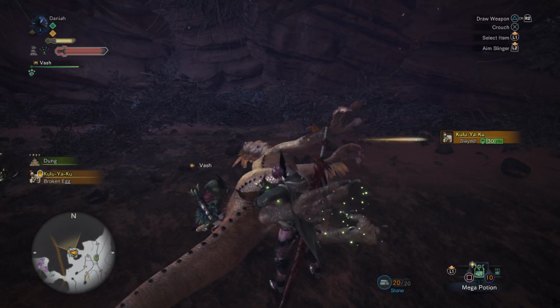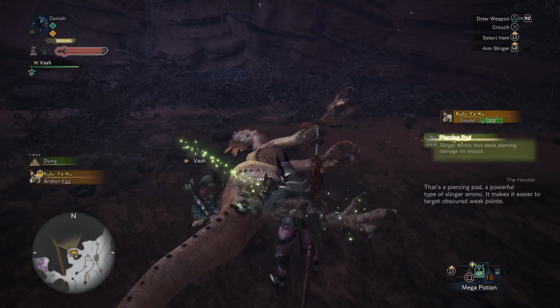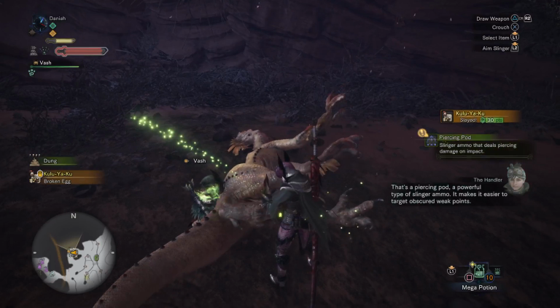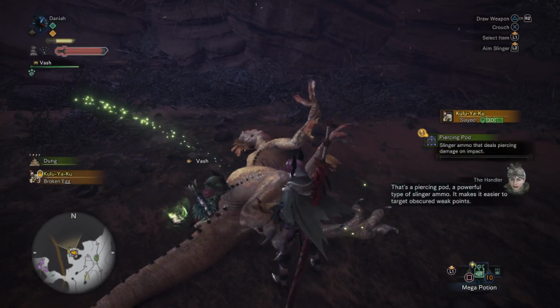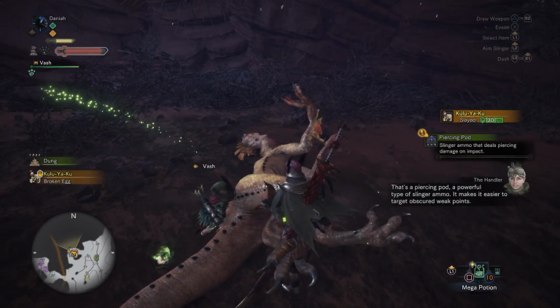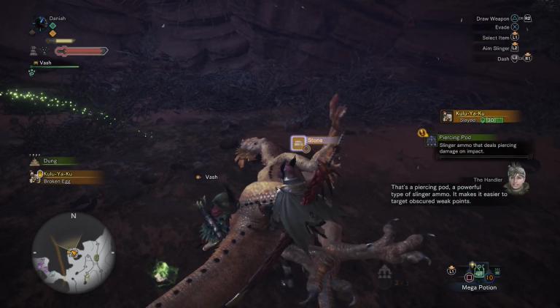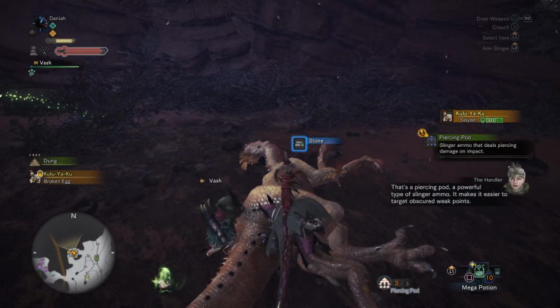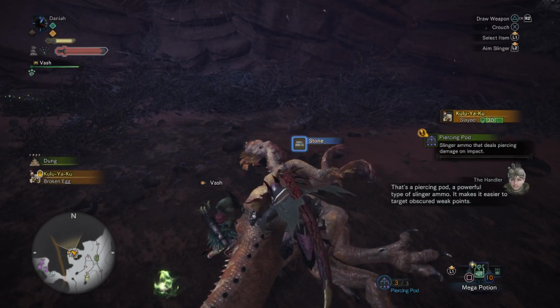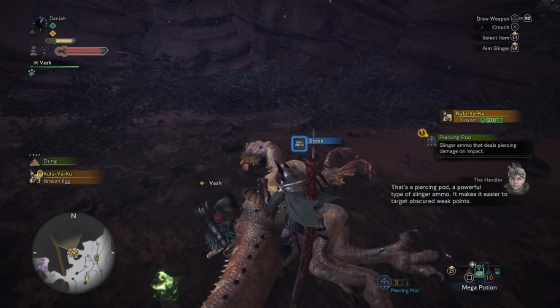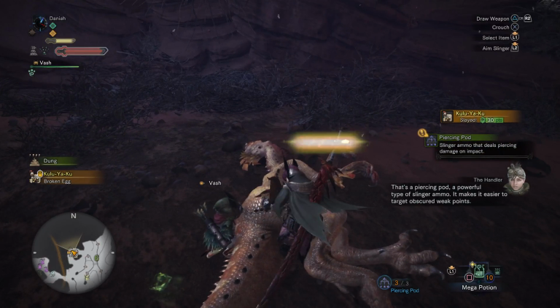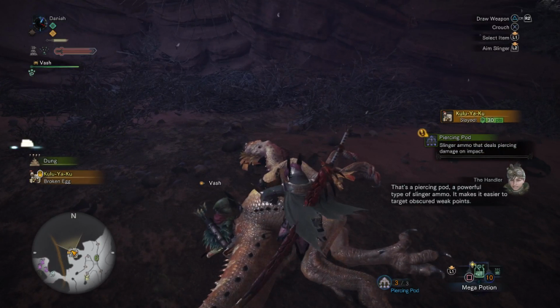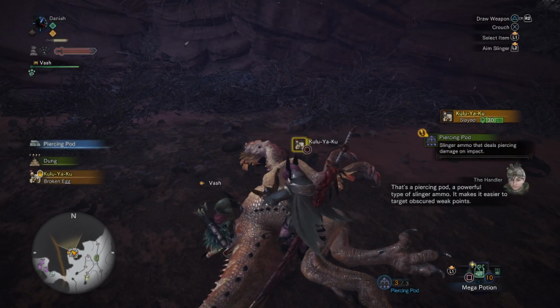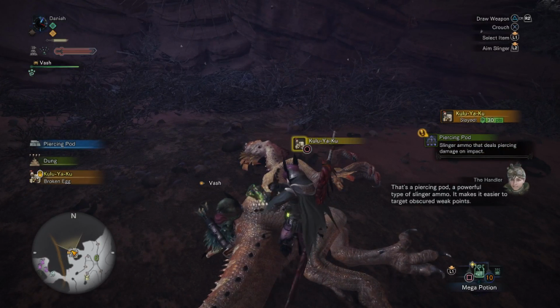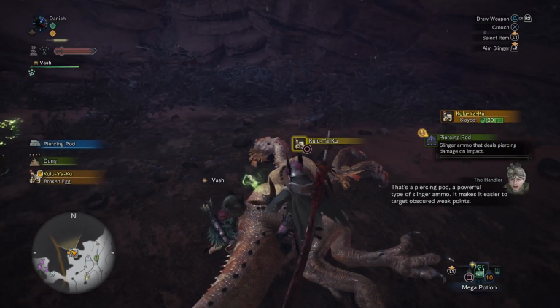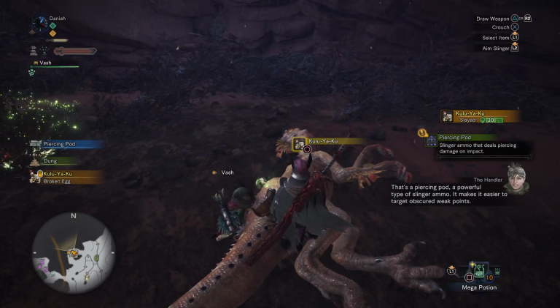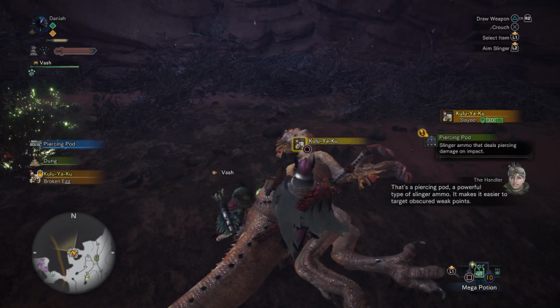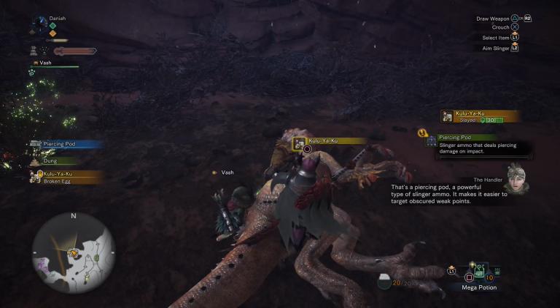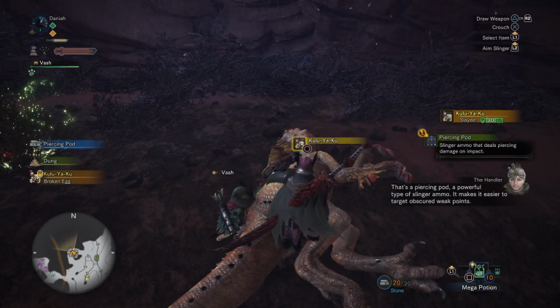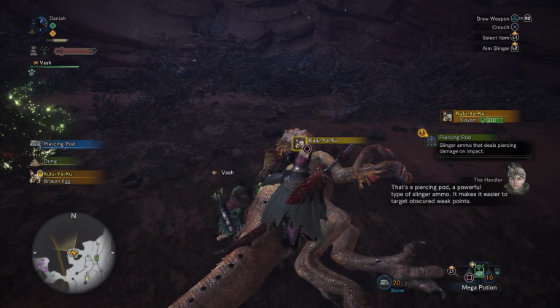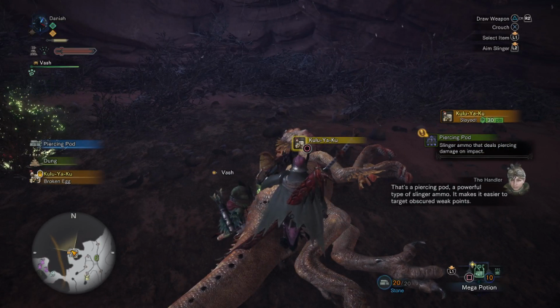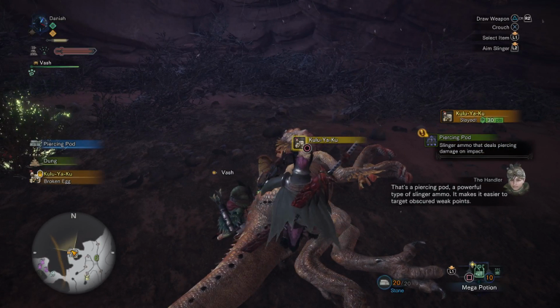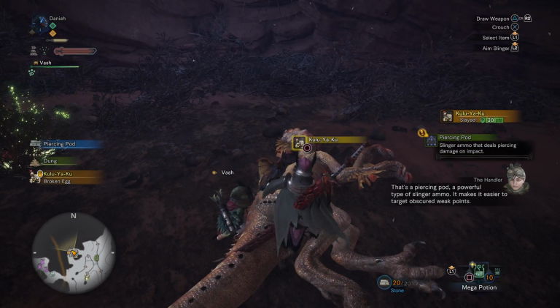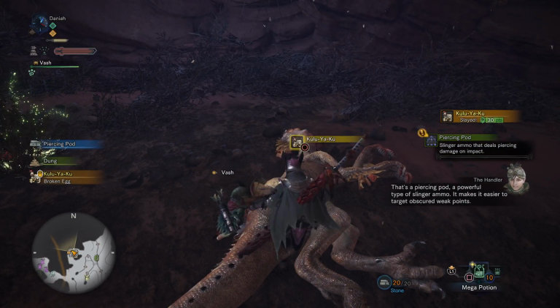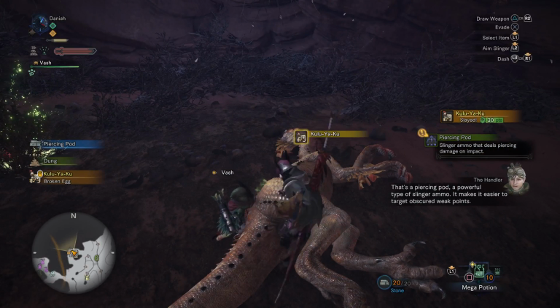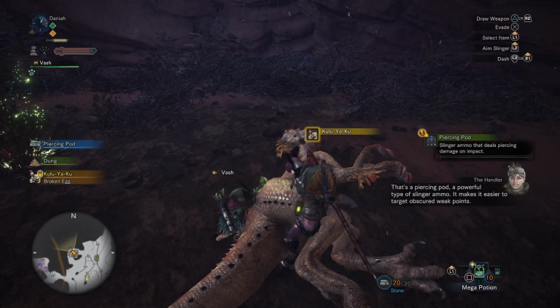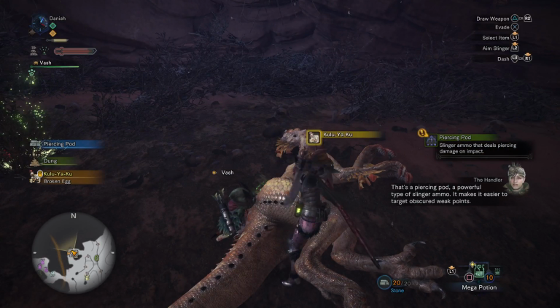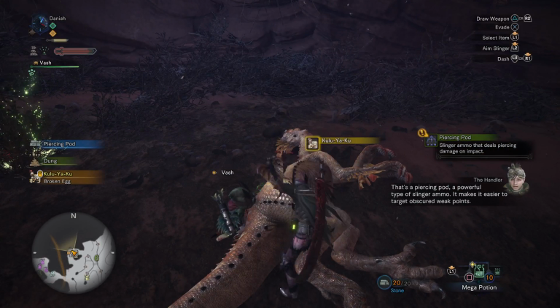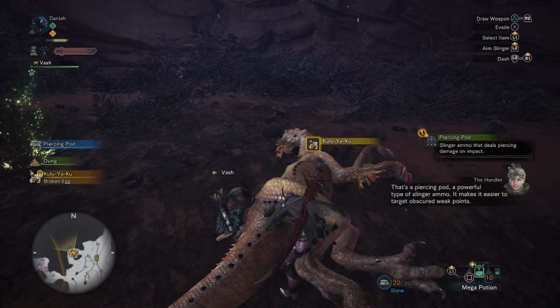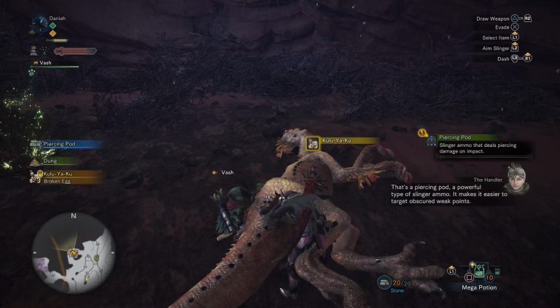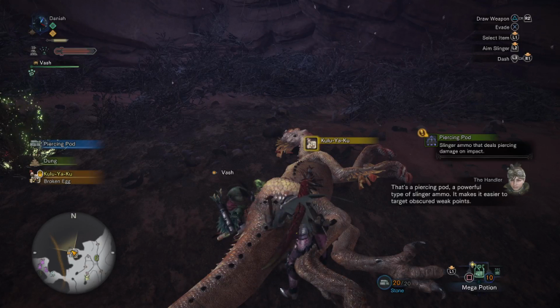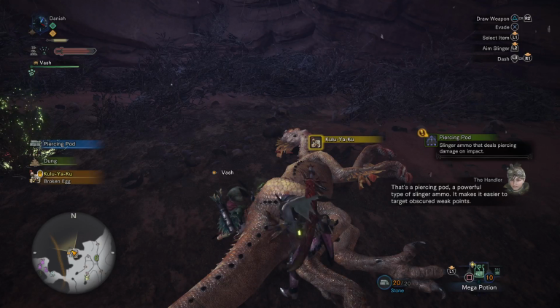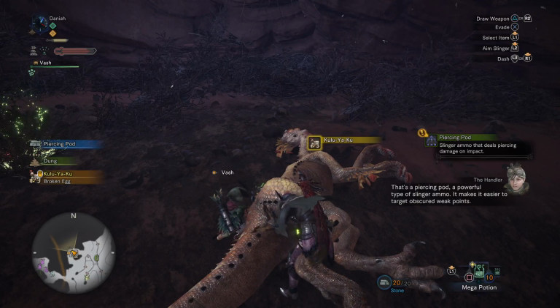That's a piercing pod — a powerful type of slinger ammo. It makes it easier to target obscured weak points.